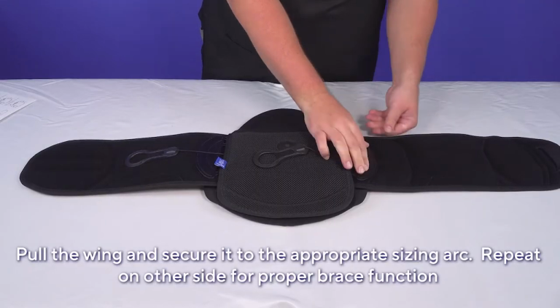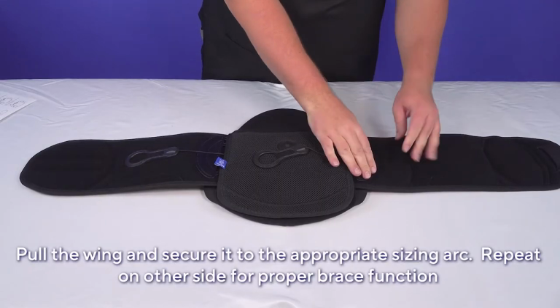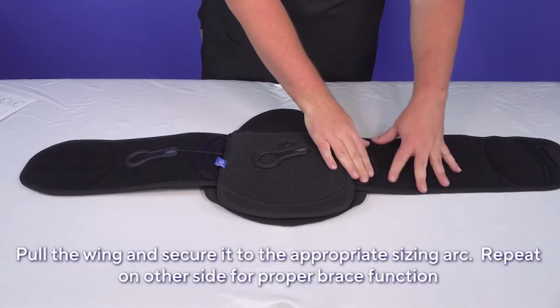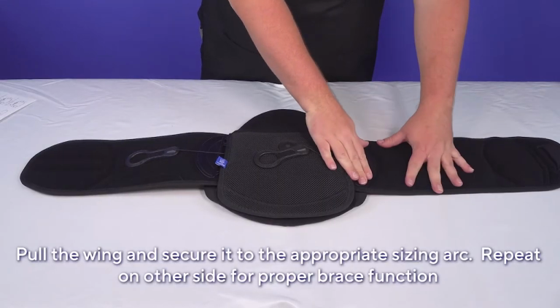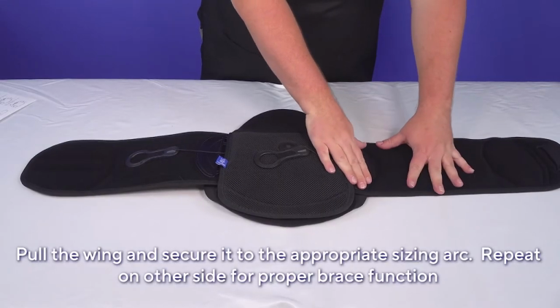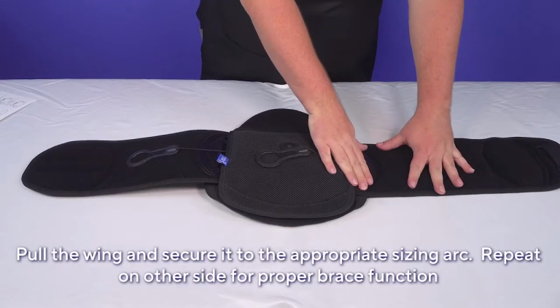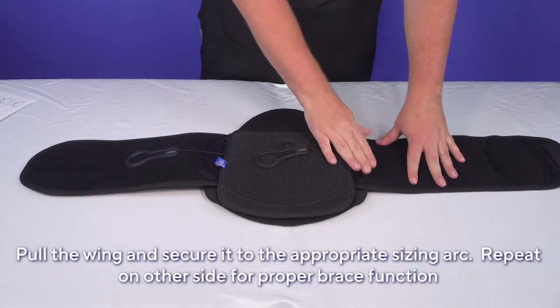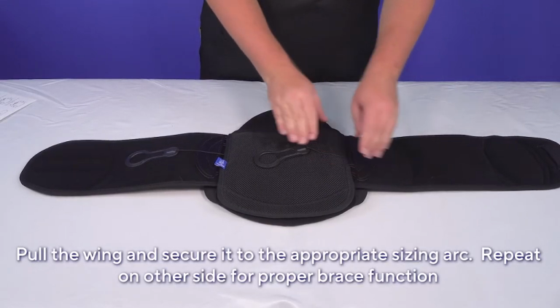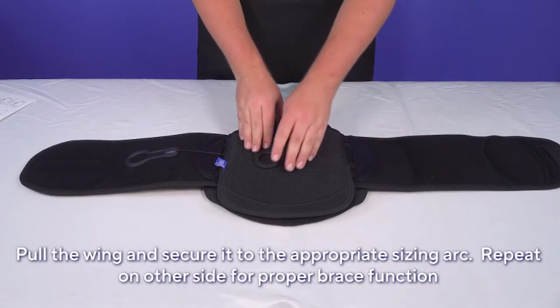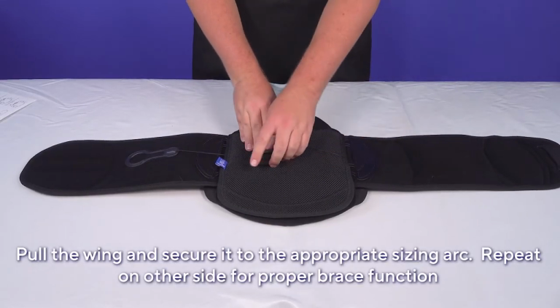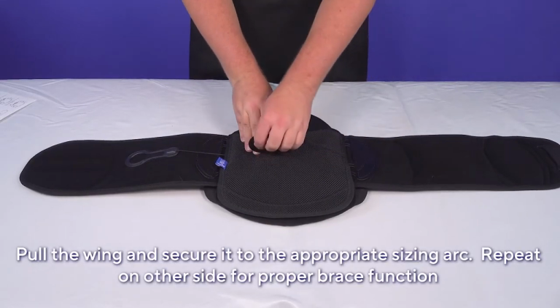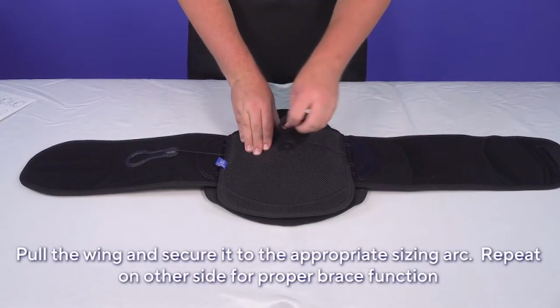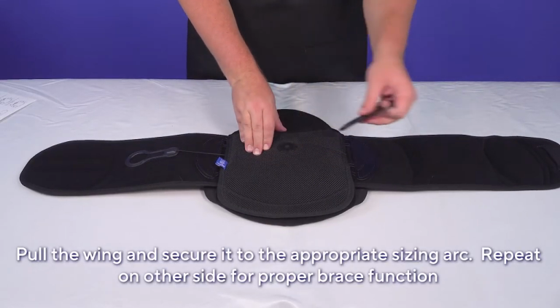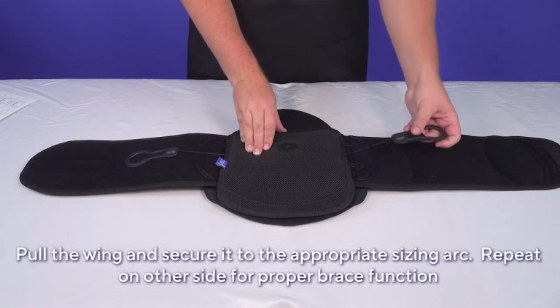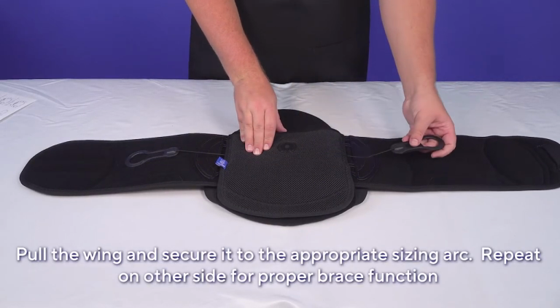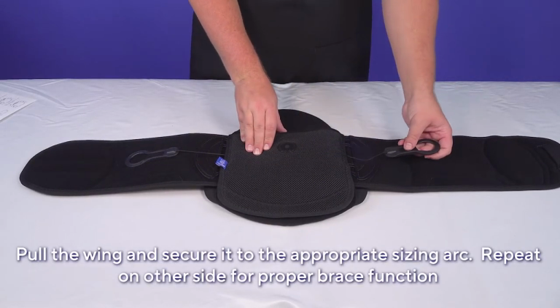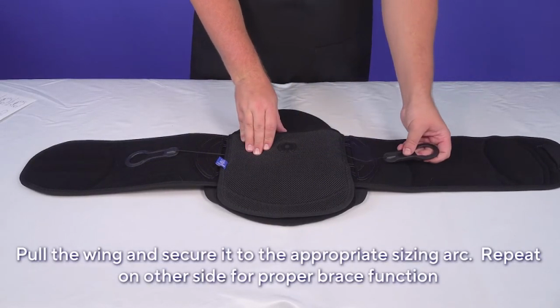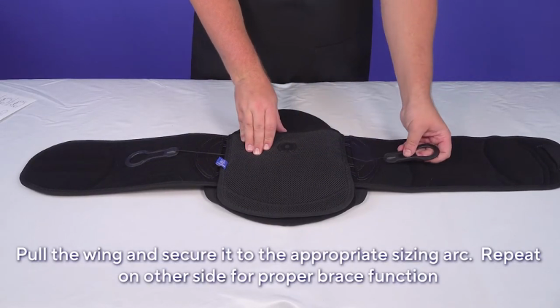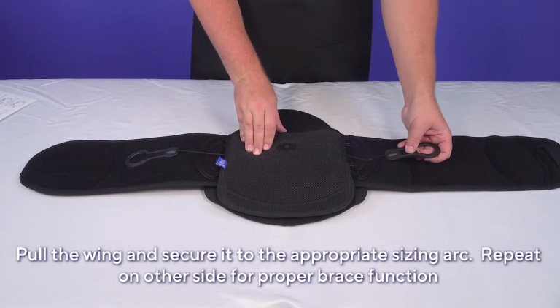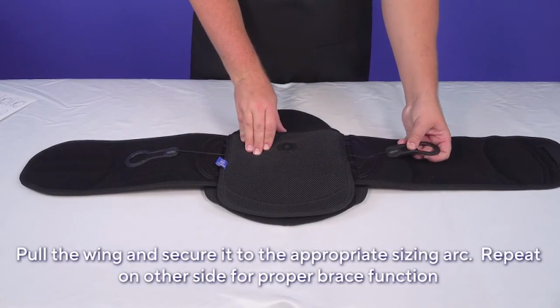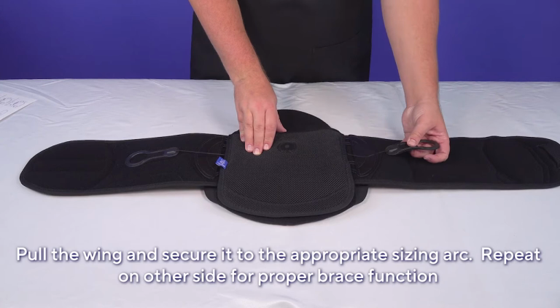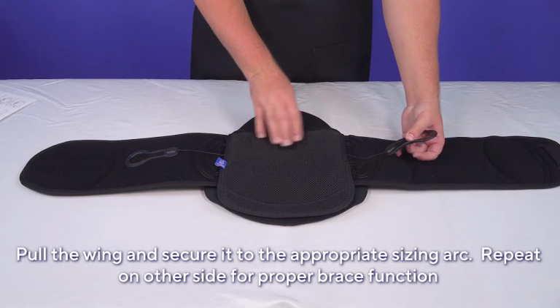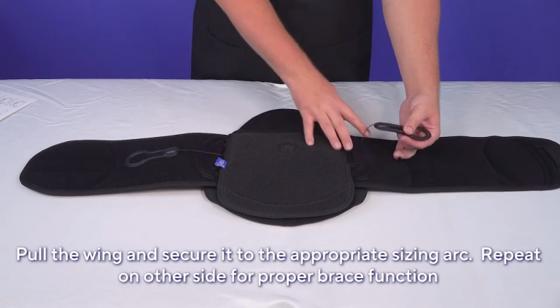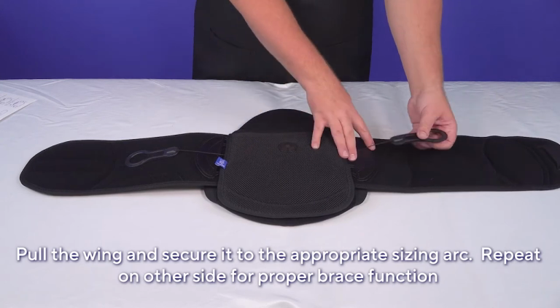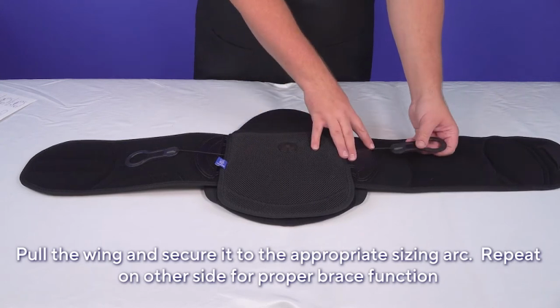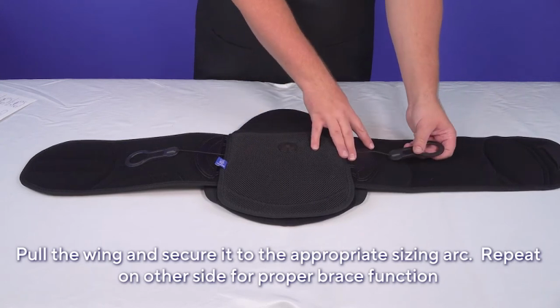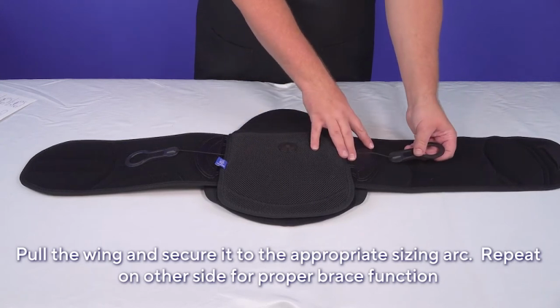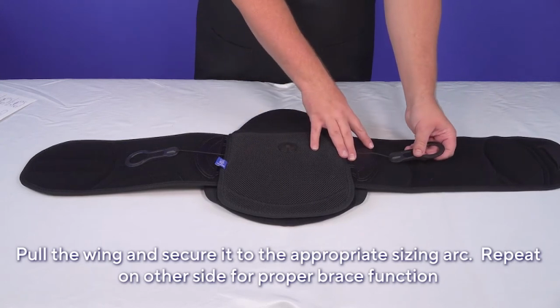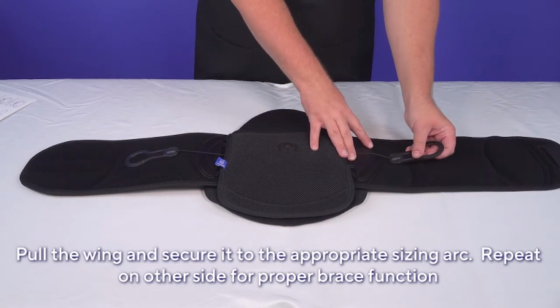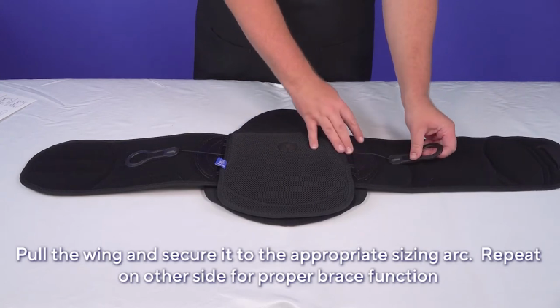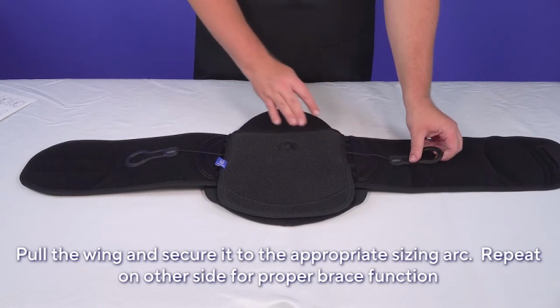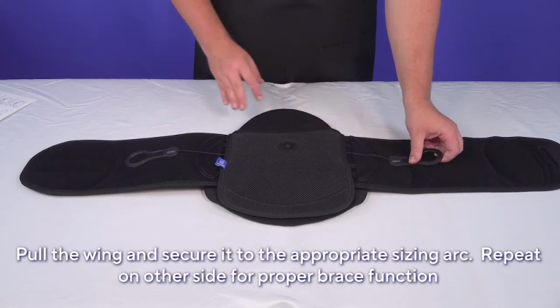Repeat on the other side. For proper function of the brace, both wings must be adjusted.